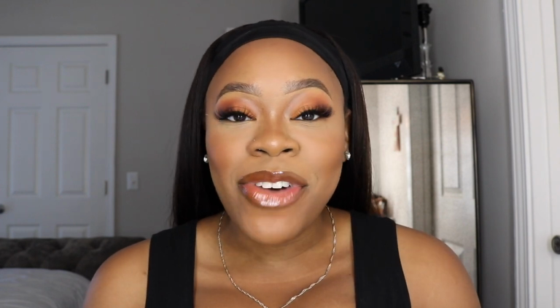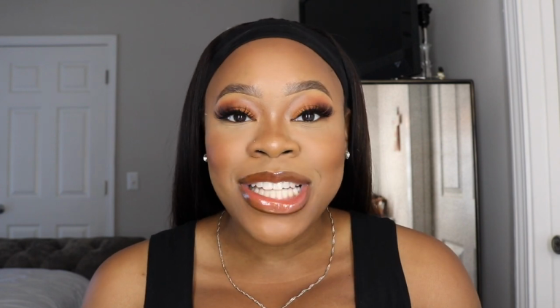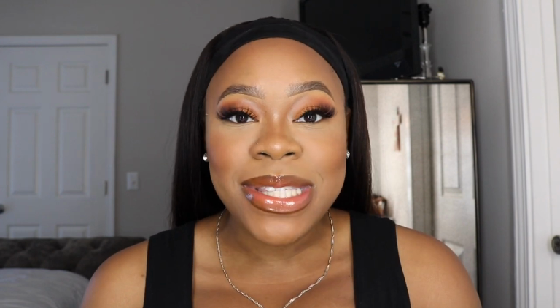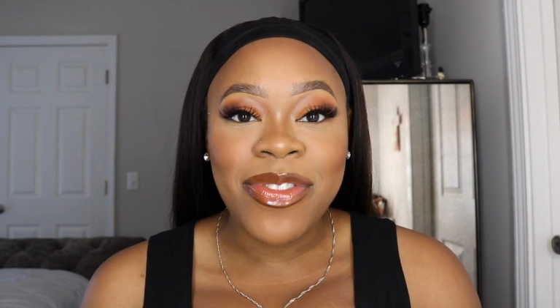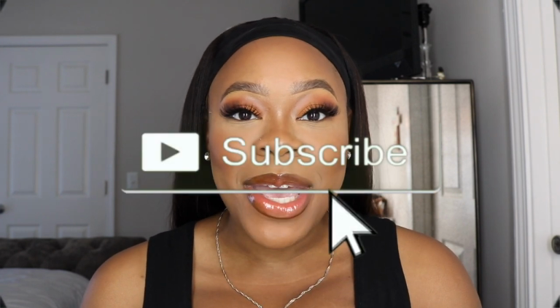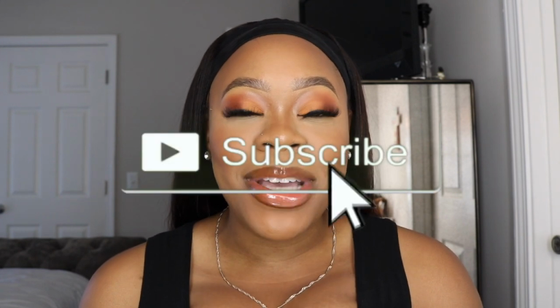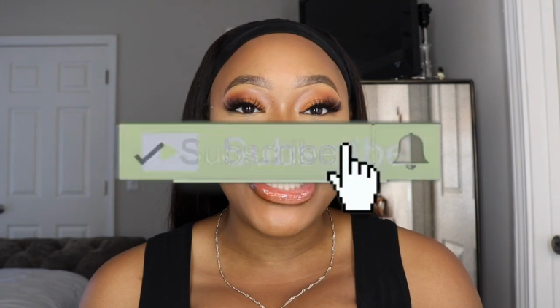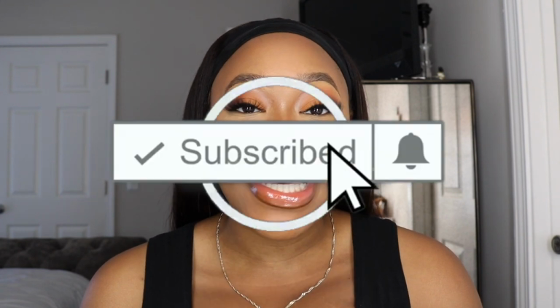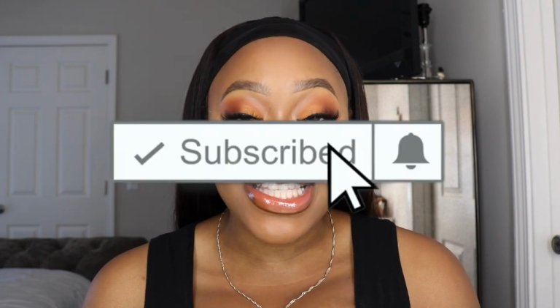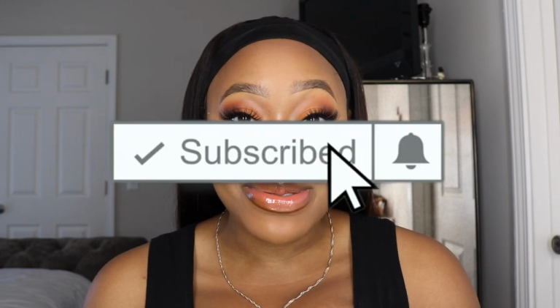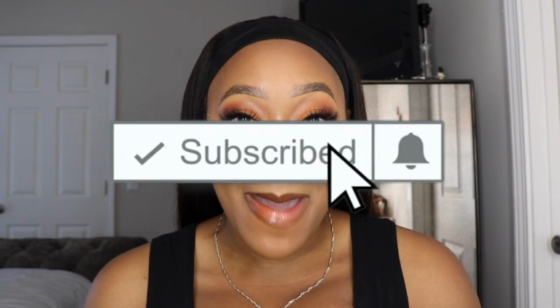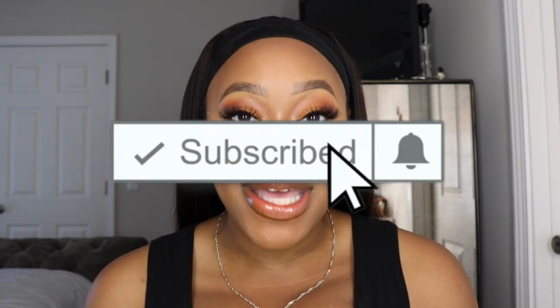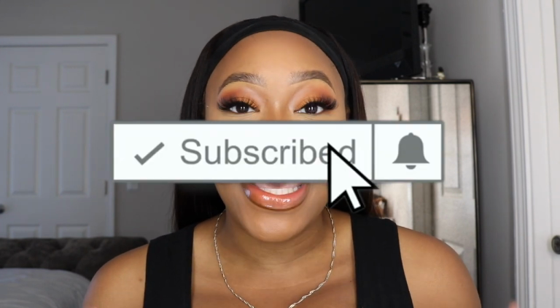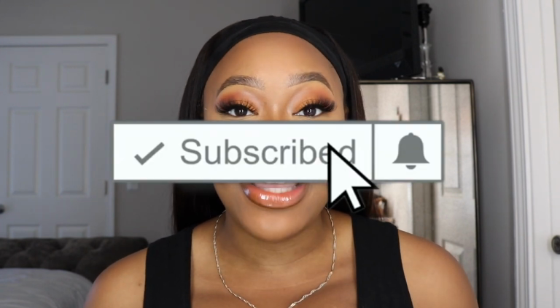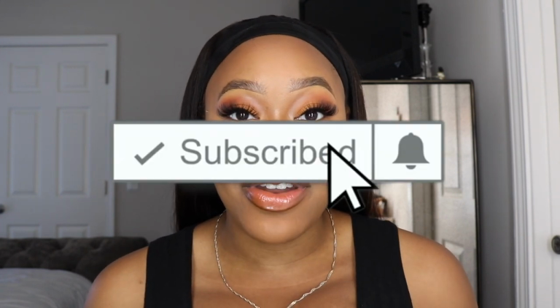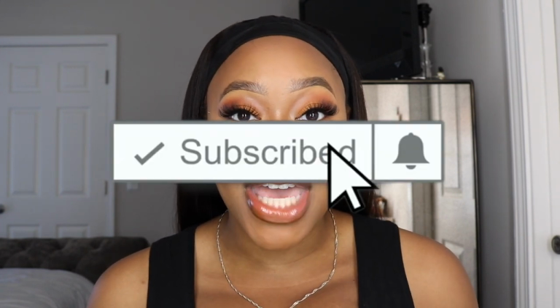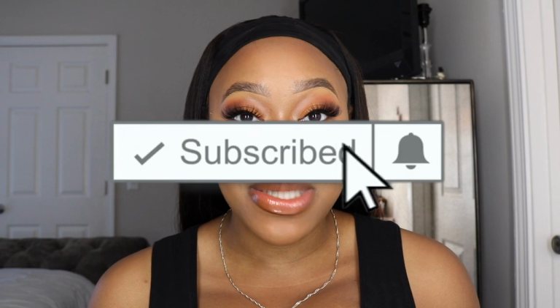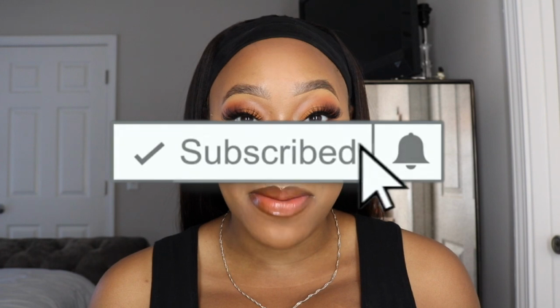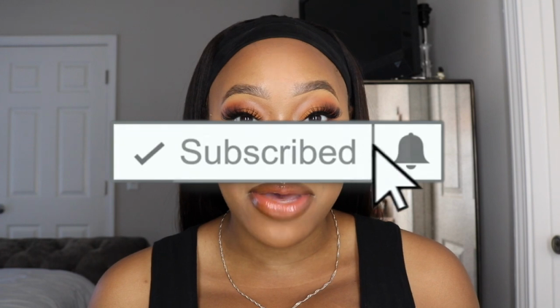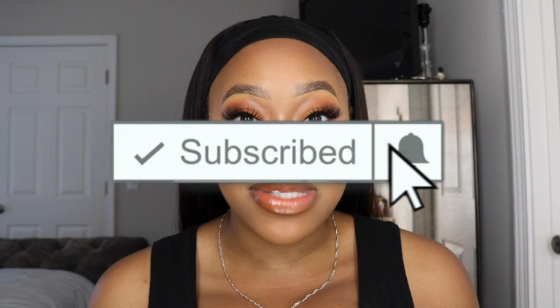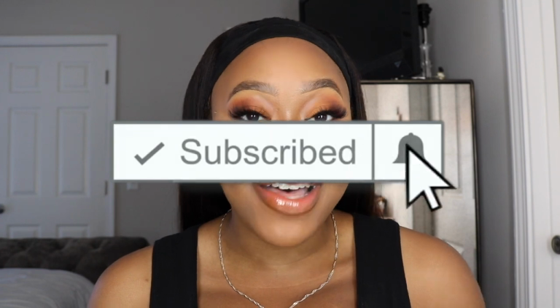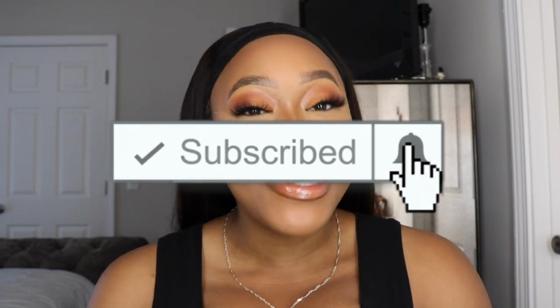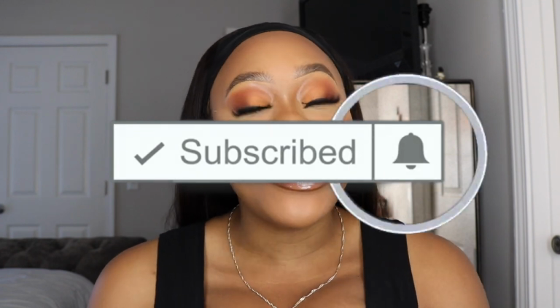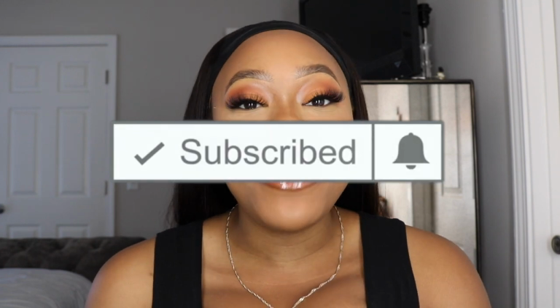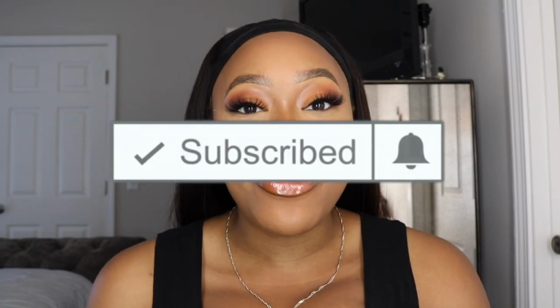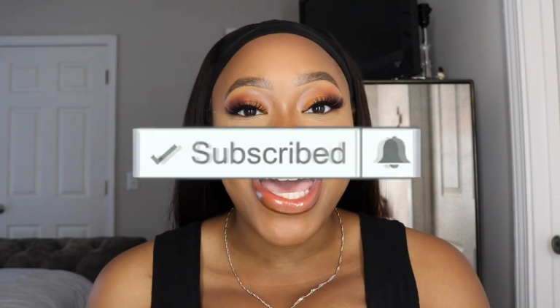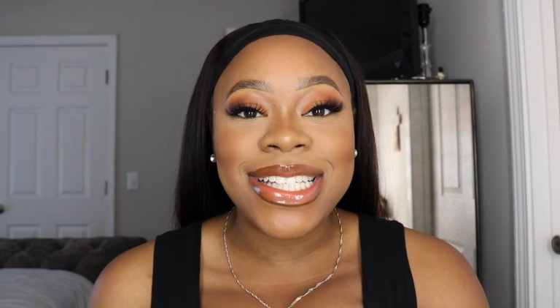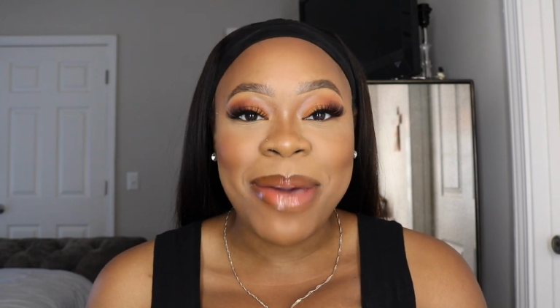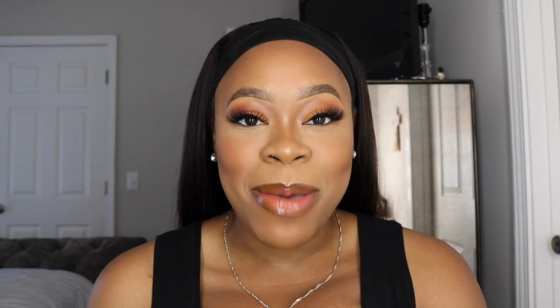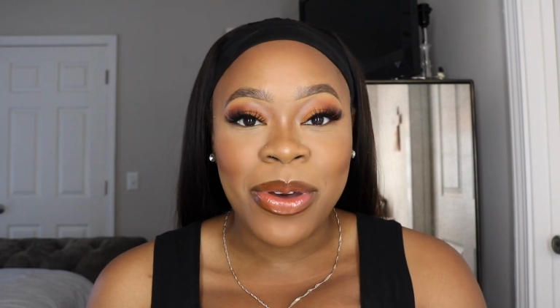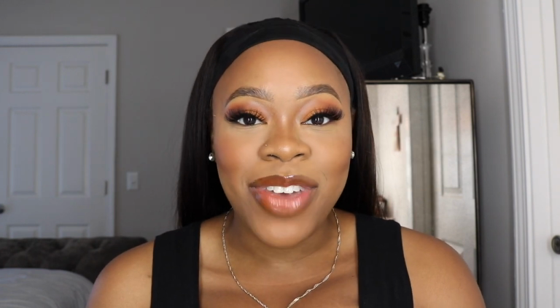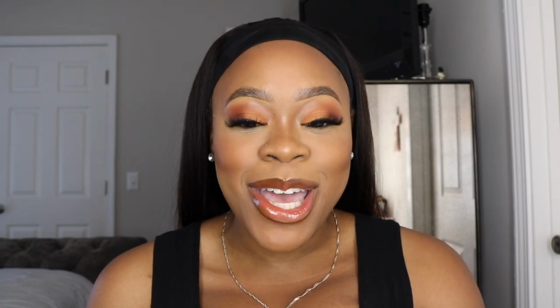So before I jump into the video, make sure you hit the subscribe button and hit the notification bell below as well so you'll be notified each time I upload a video.